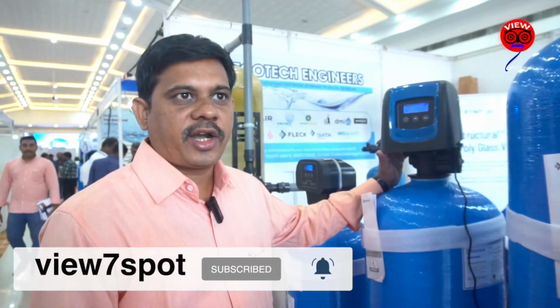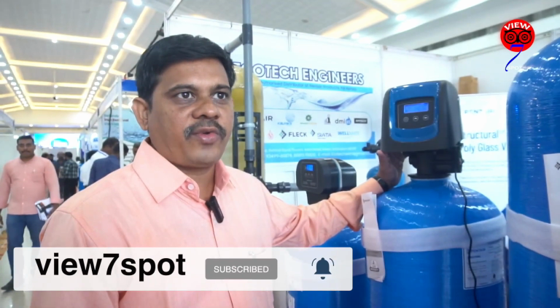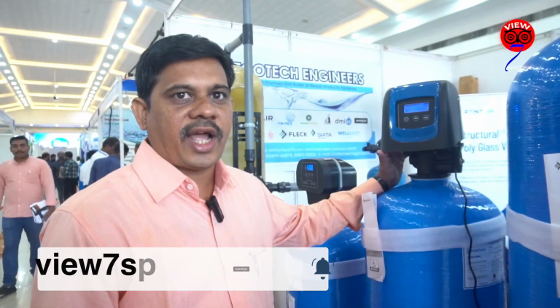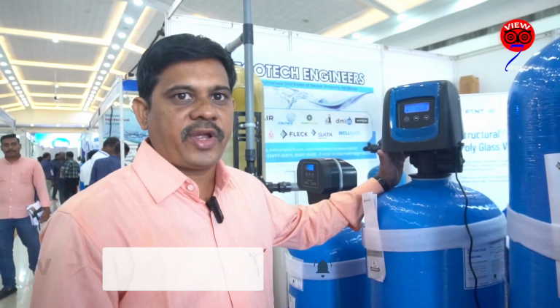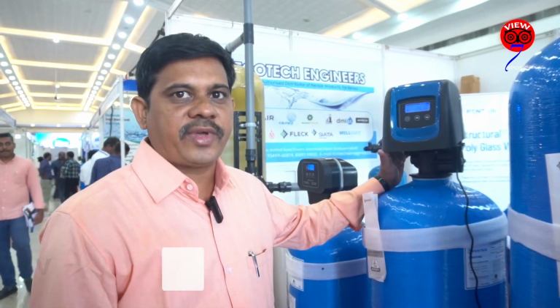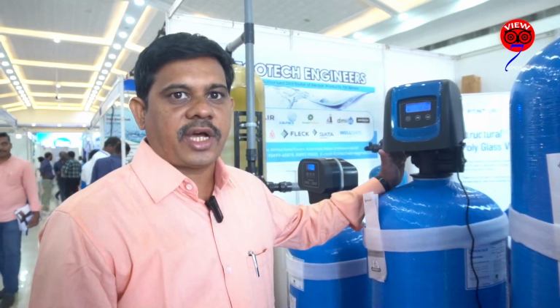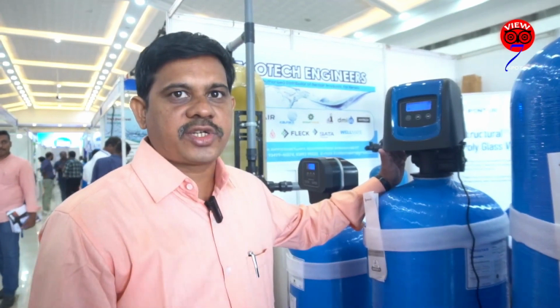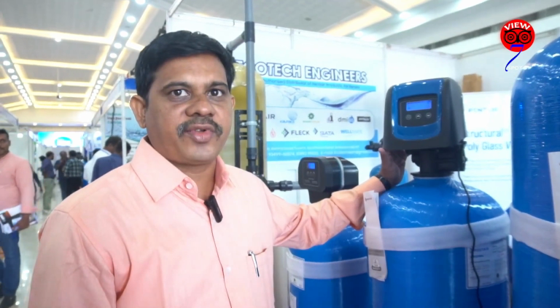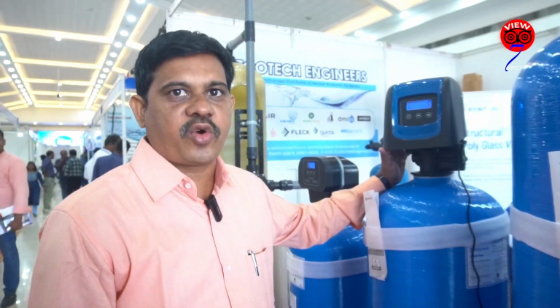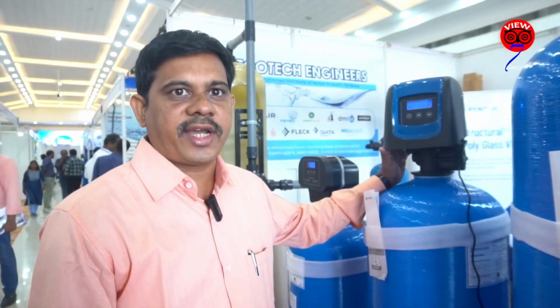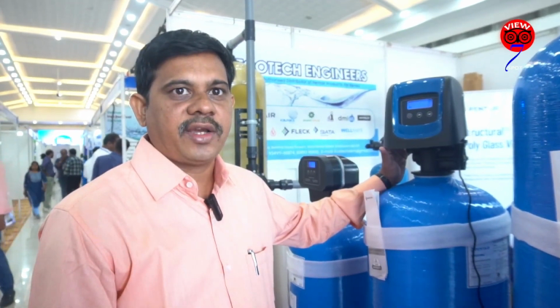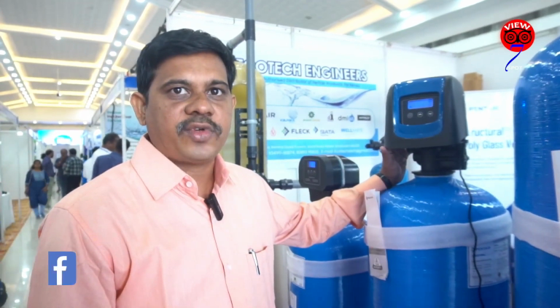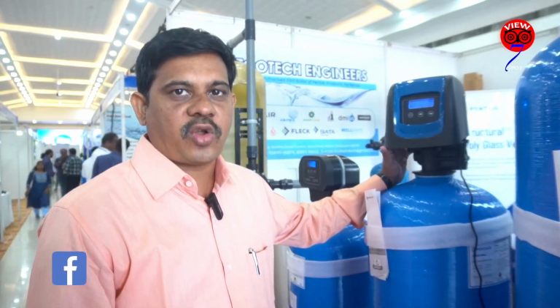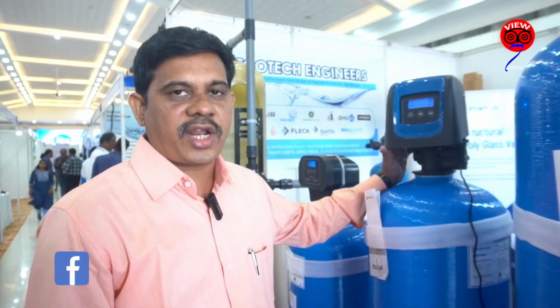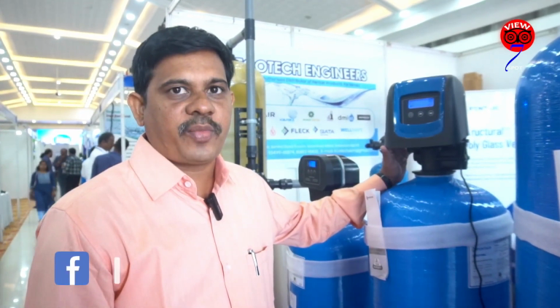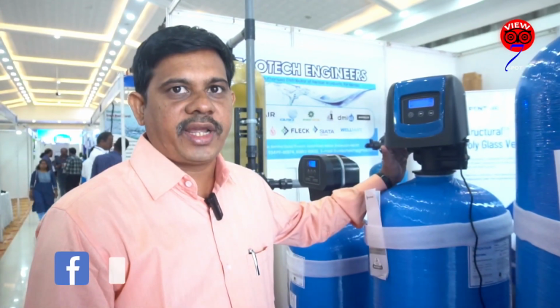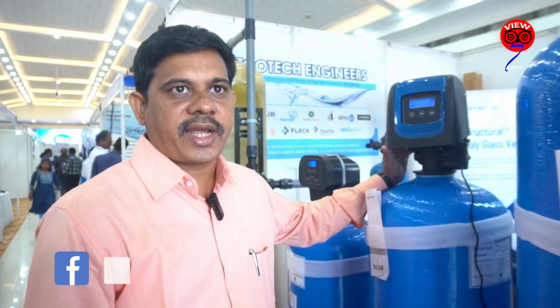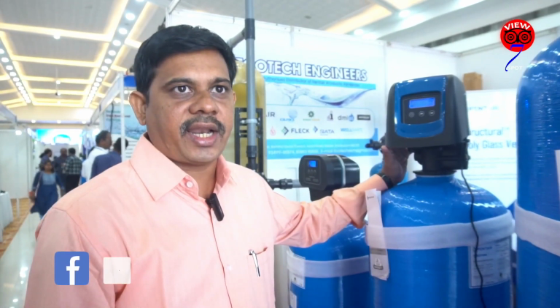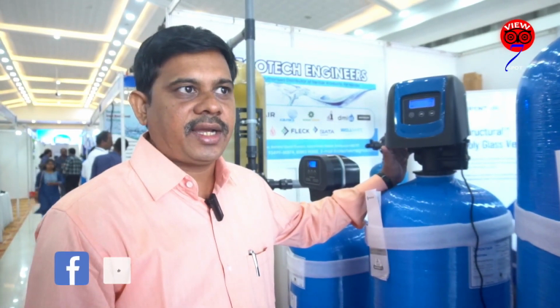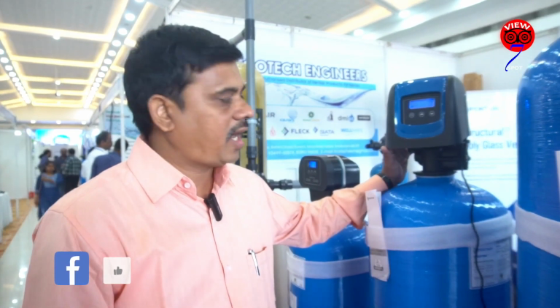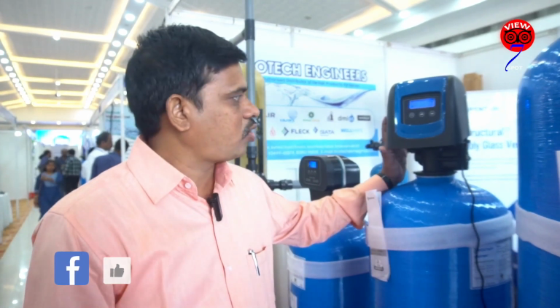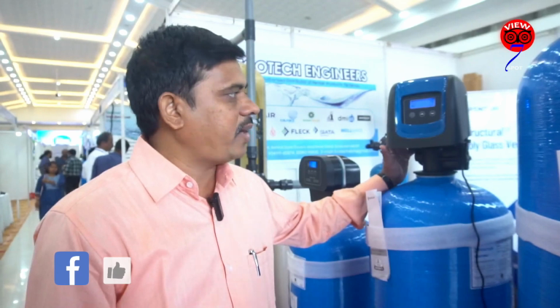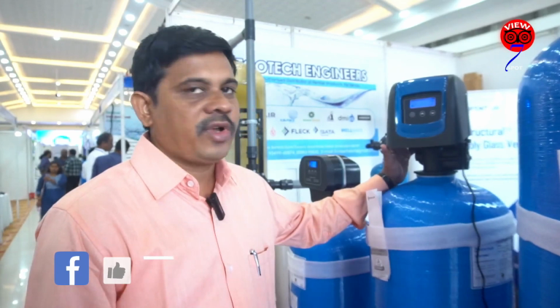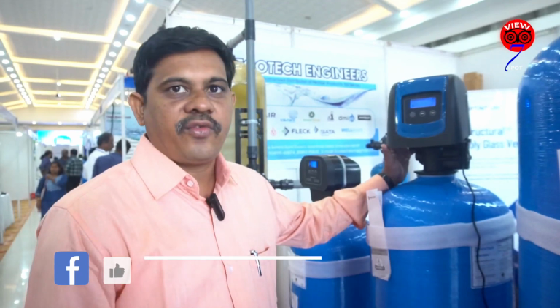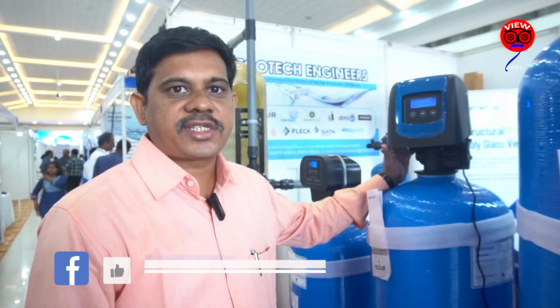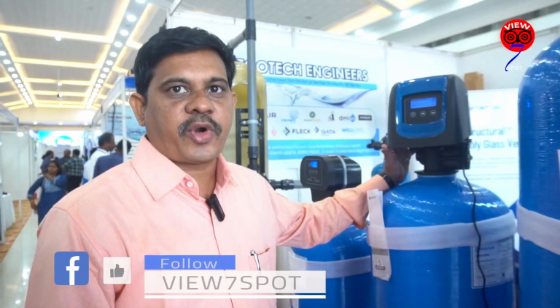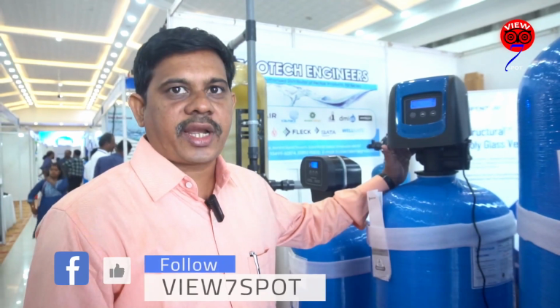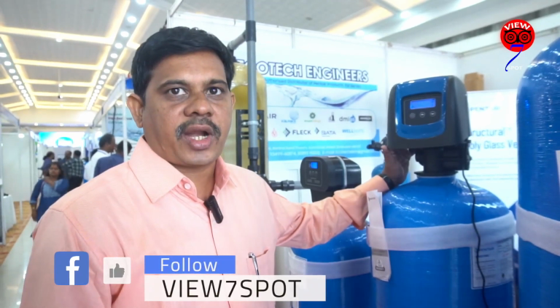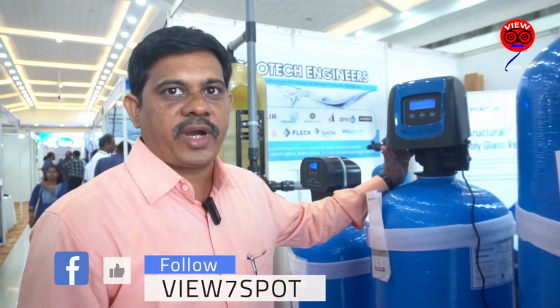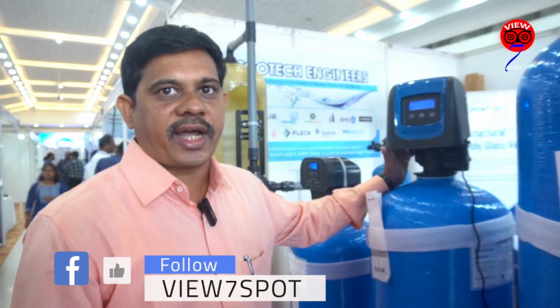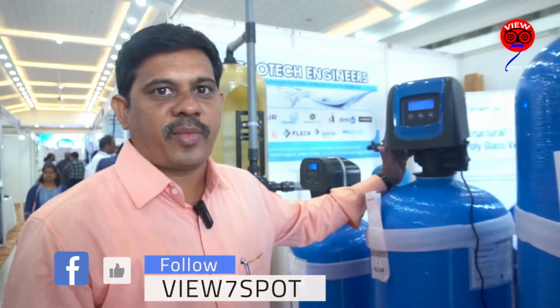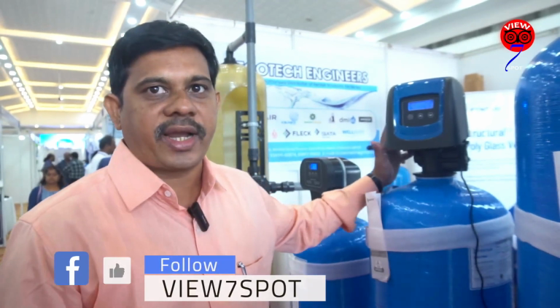We are happy to be associated with Ecotect. It is a local company in Kerala, and through them we are supporting the complete Kerala market.